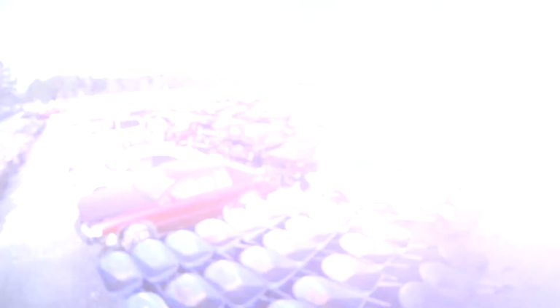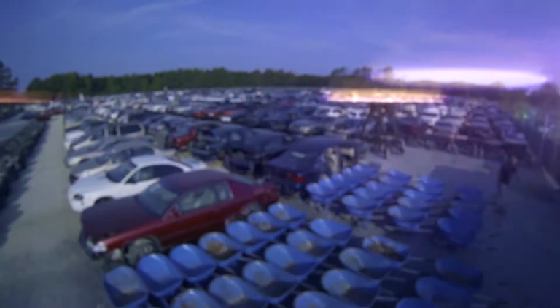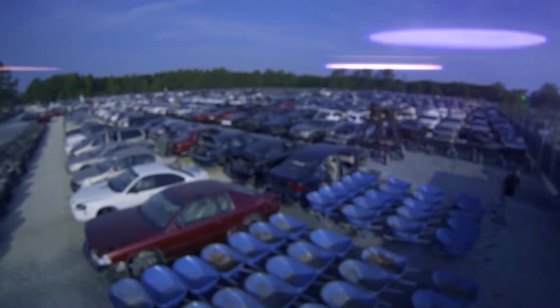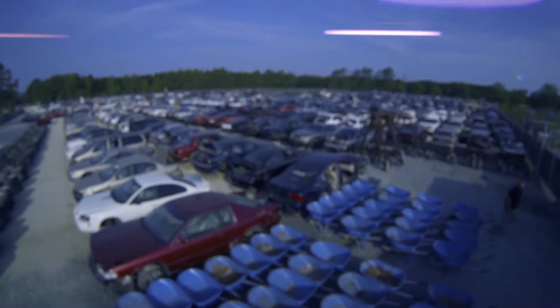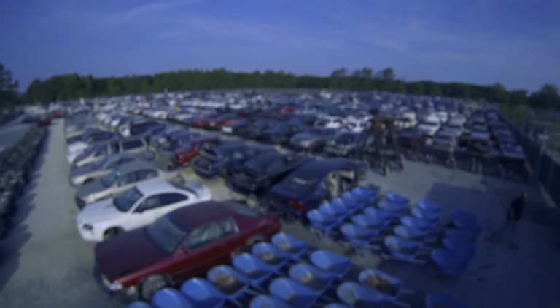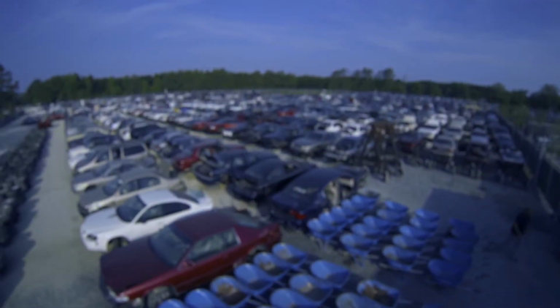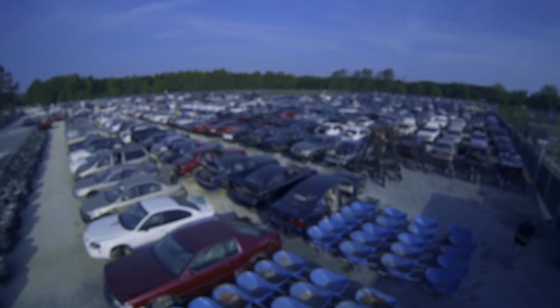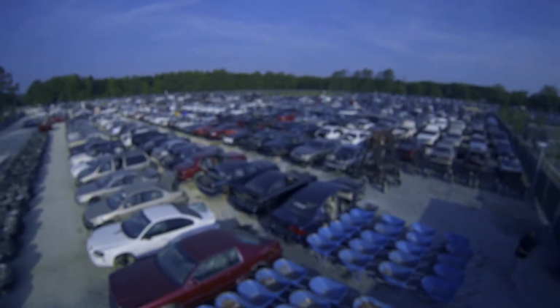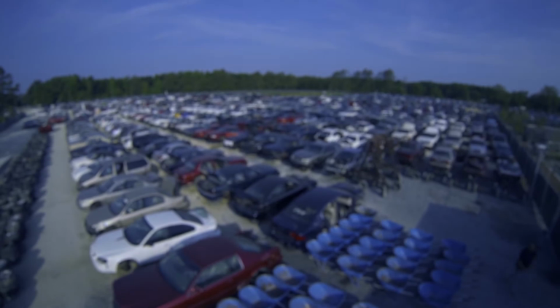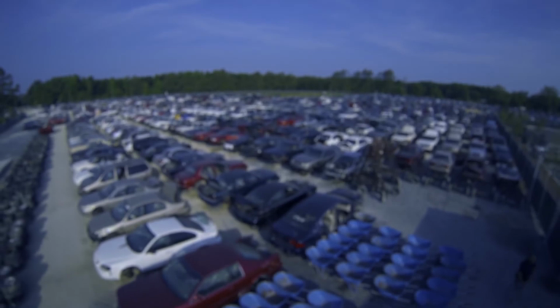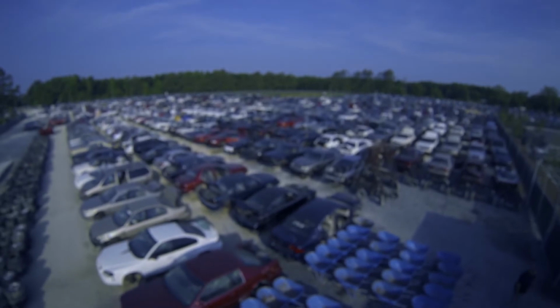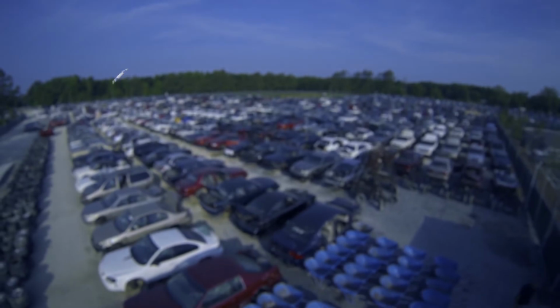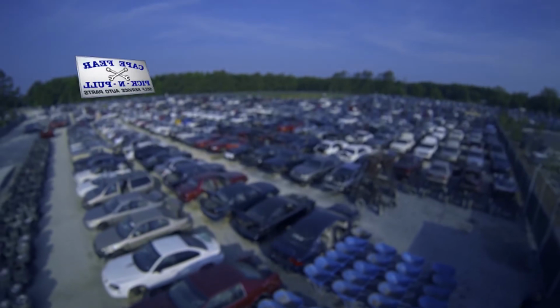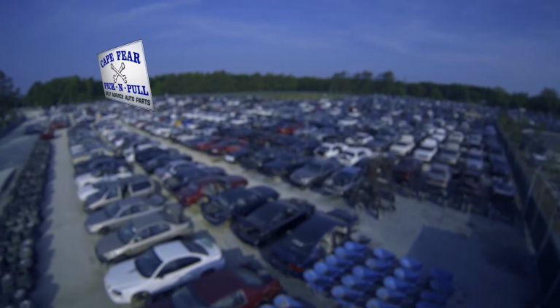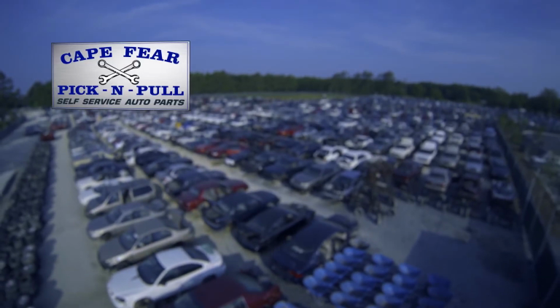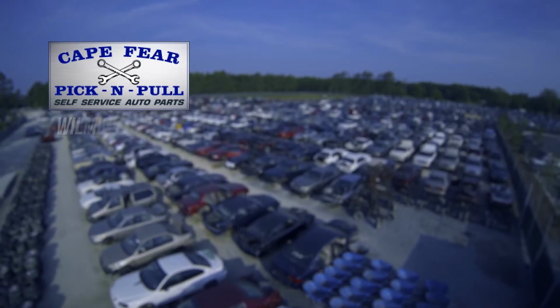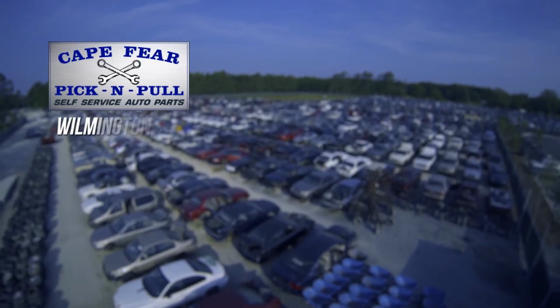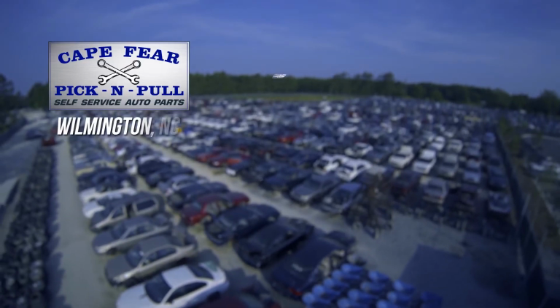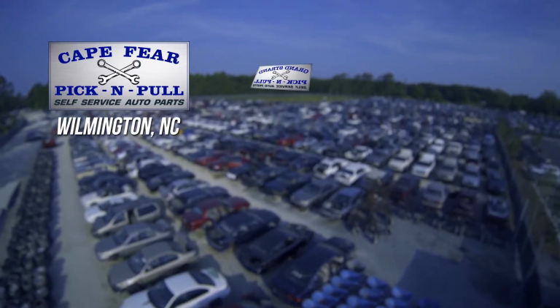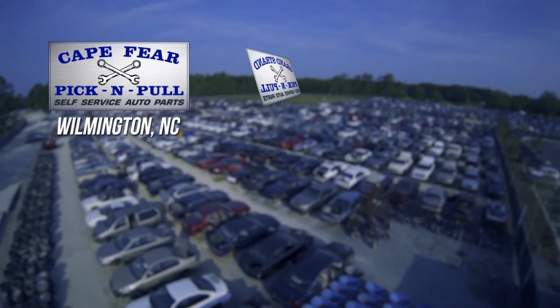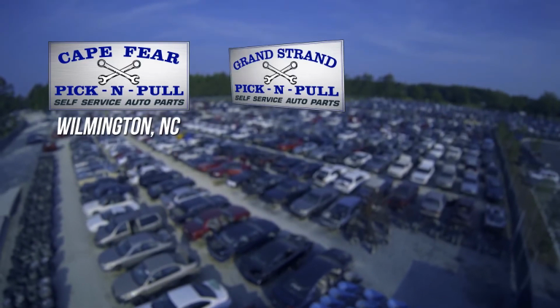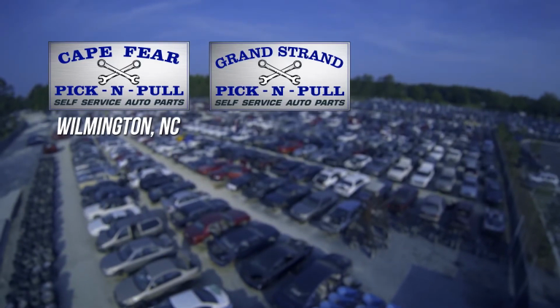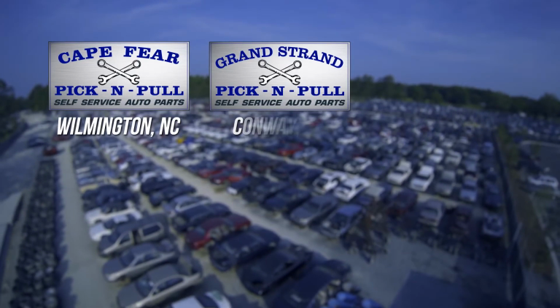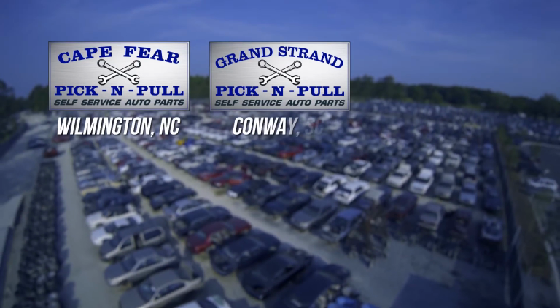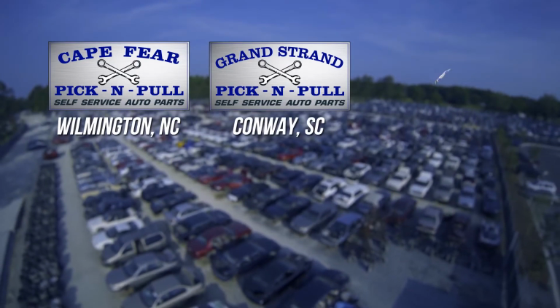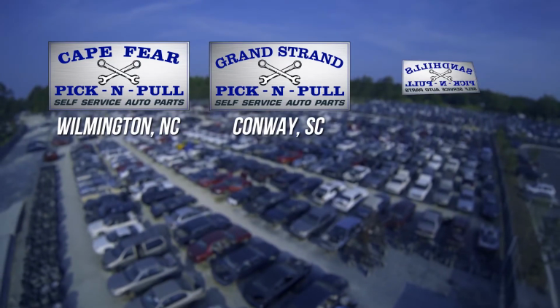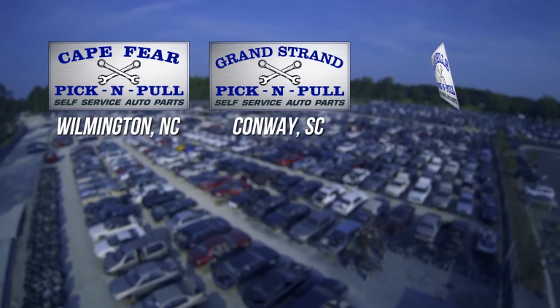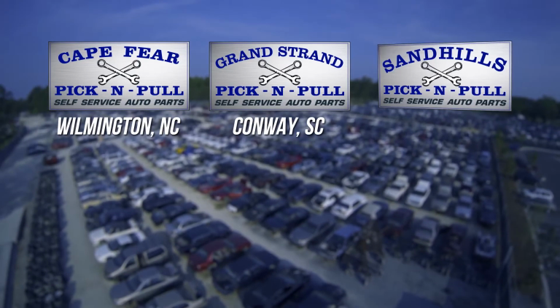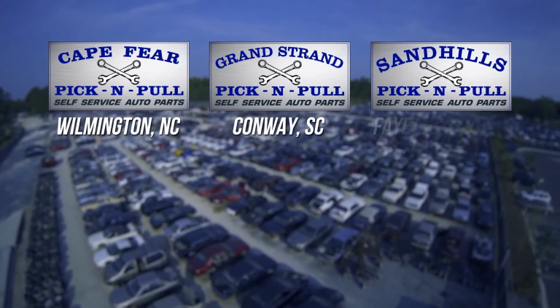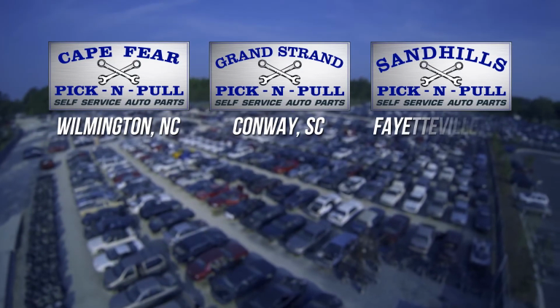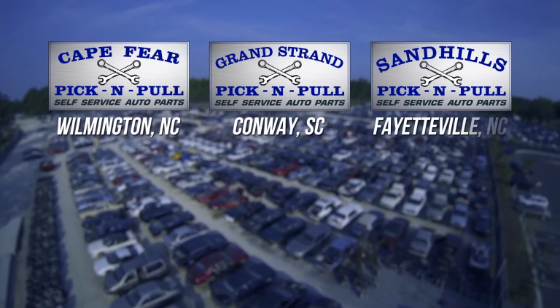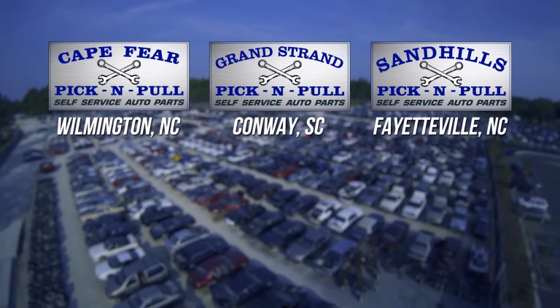Stop by any of our three locations: Cape Fear Pick and Pull, Grand Strand Pick and Pull, and Sandhills Pick and Pull.